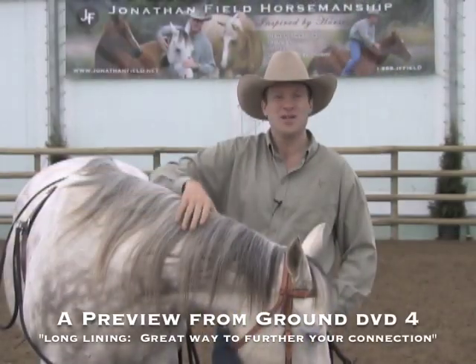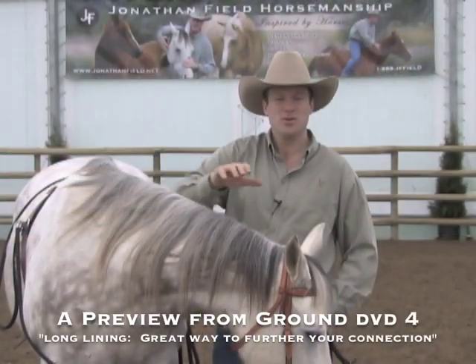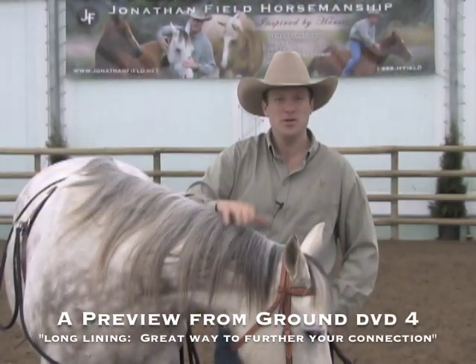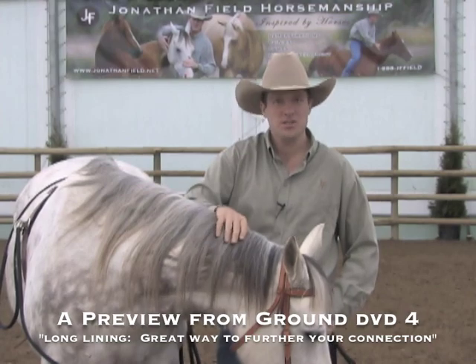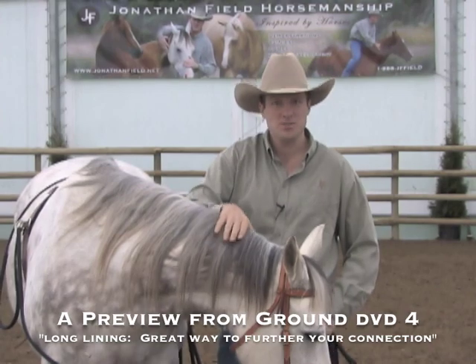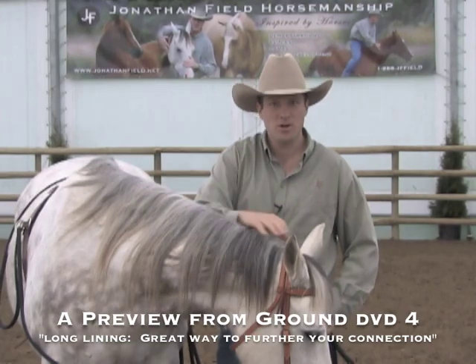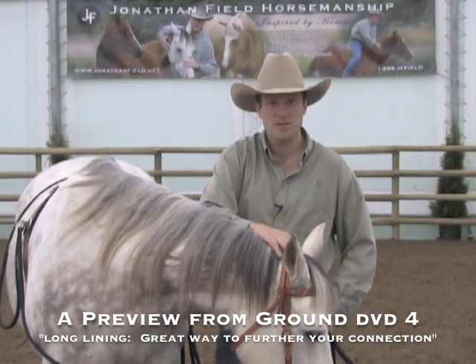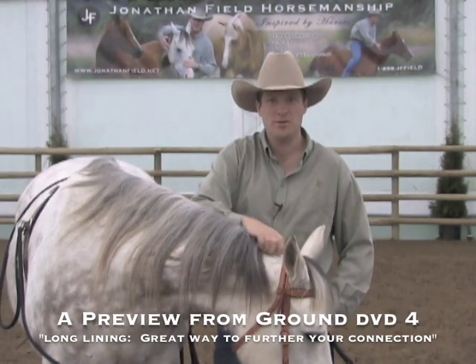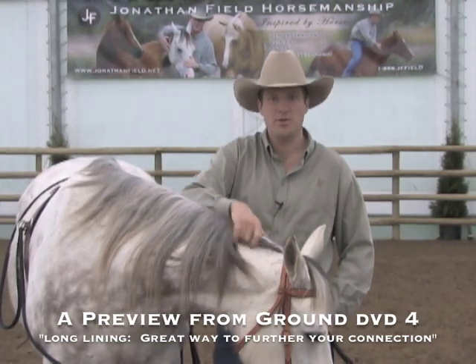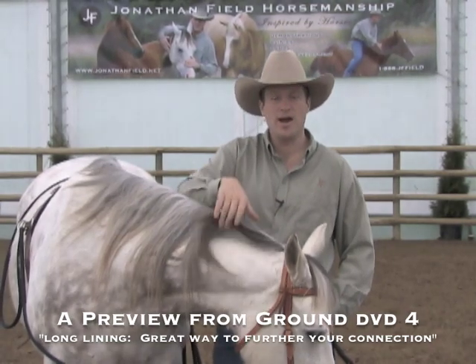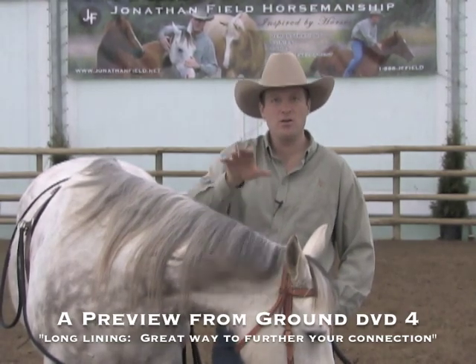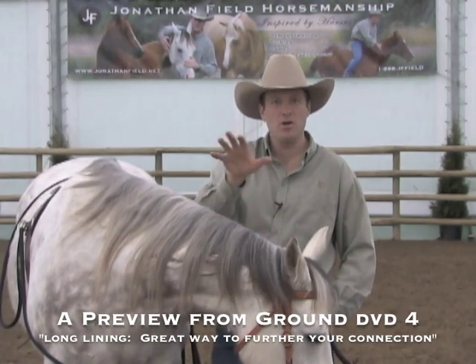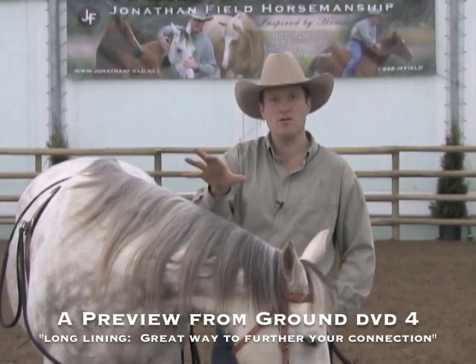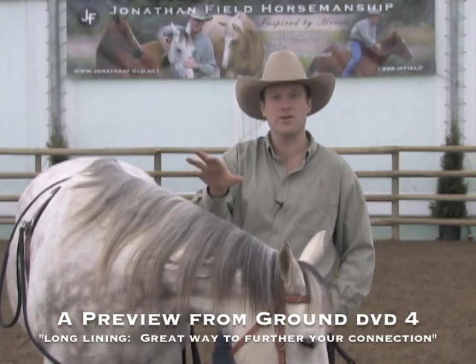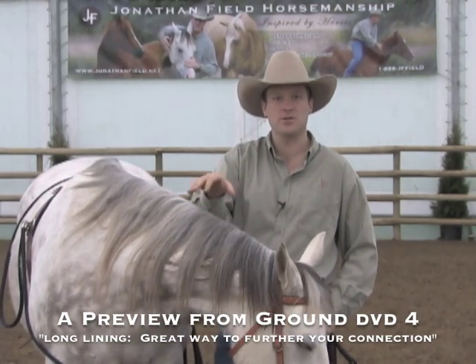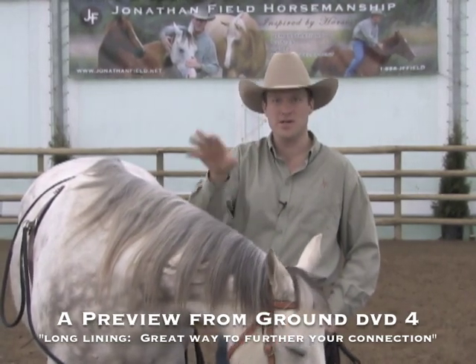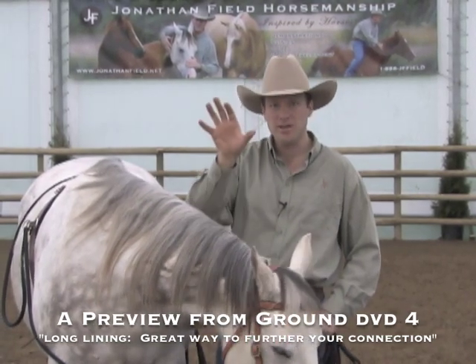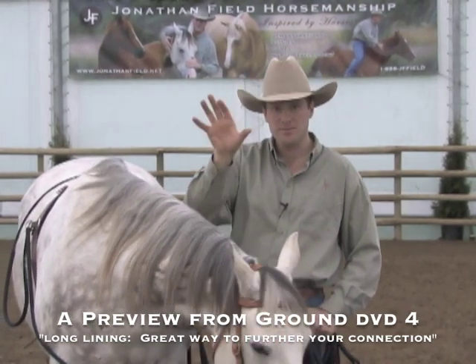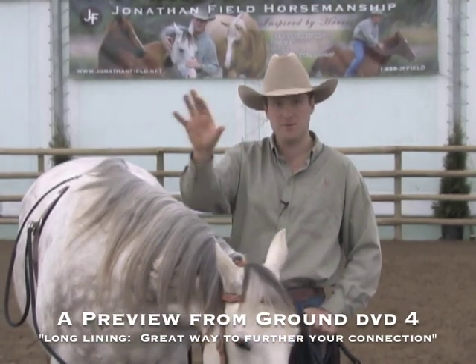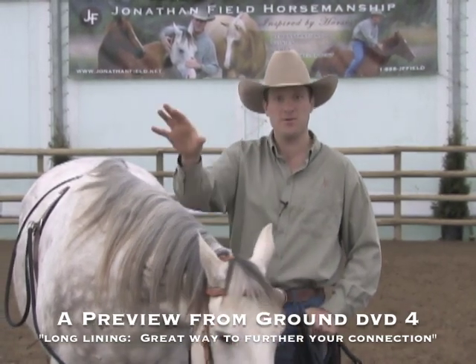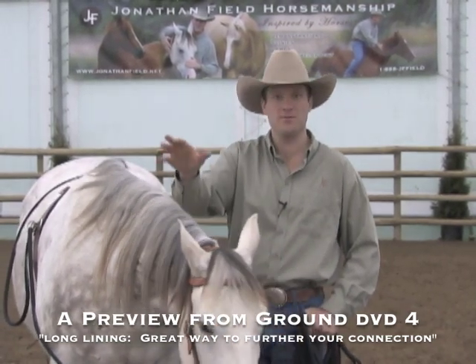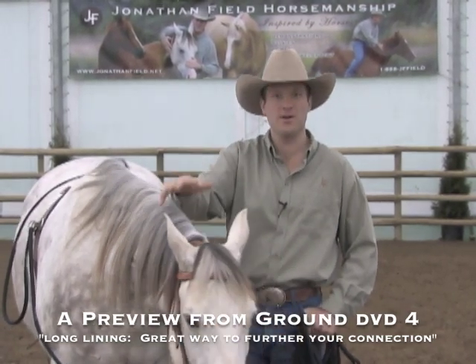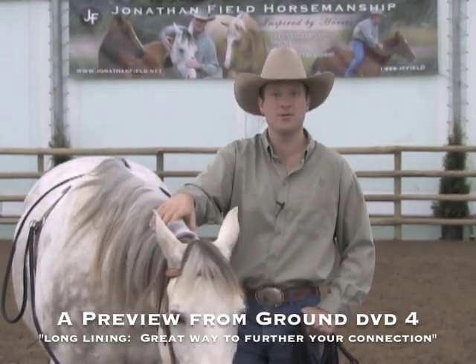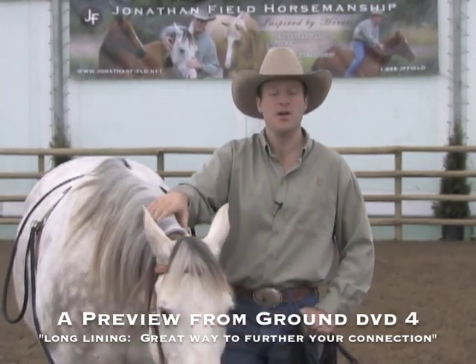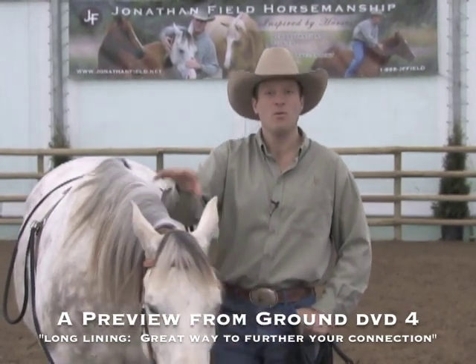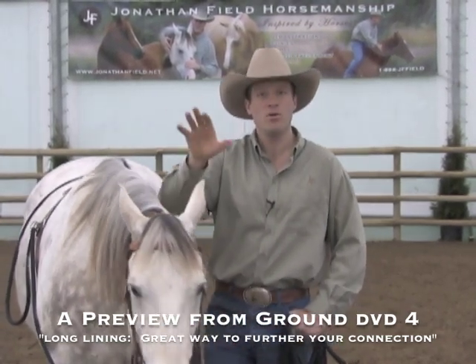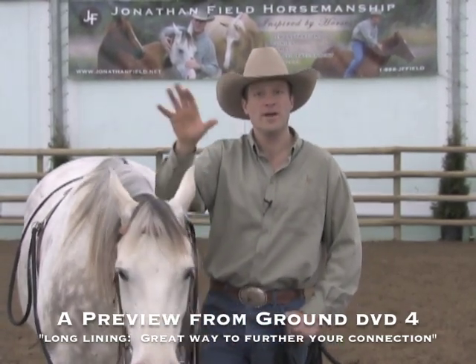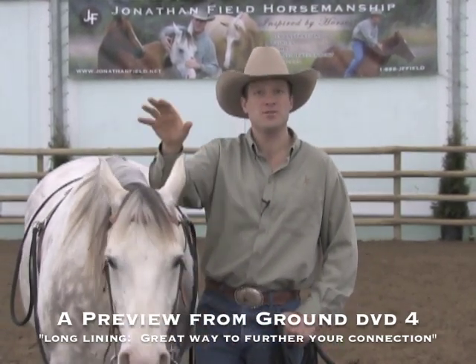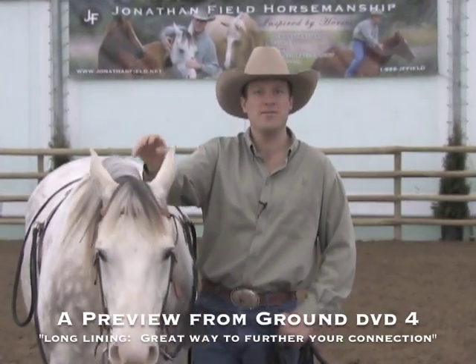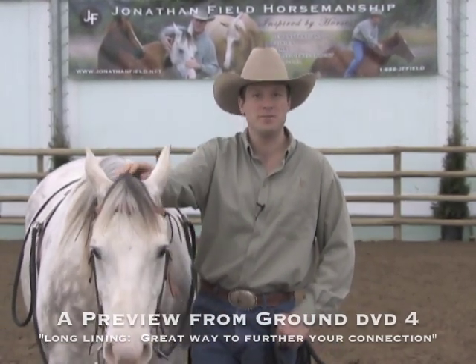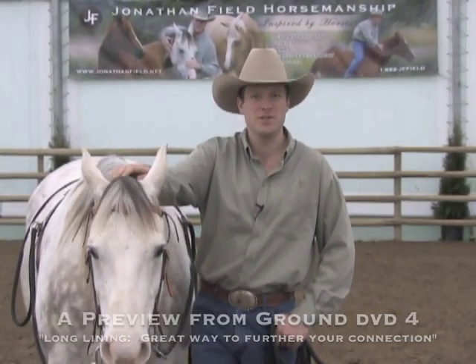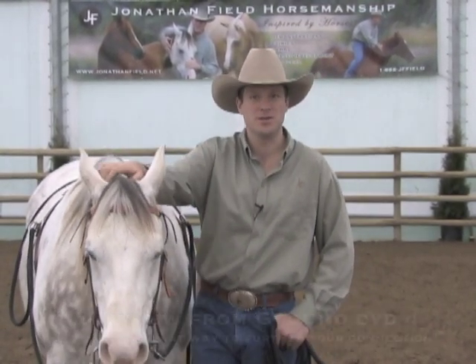I want to share some concepts with you on how to long-line horses, how to get them further out in front of you, more in that driving position.